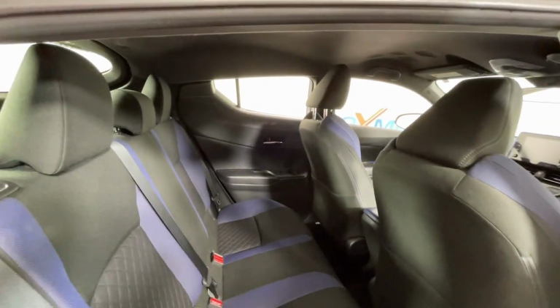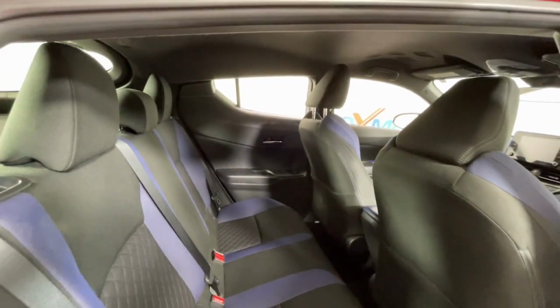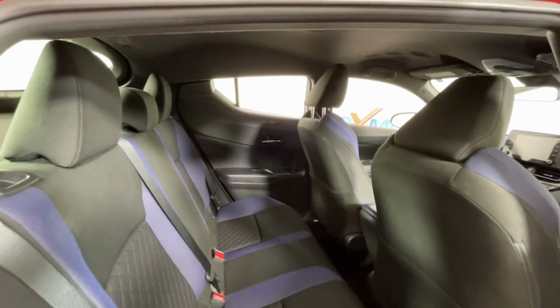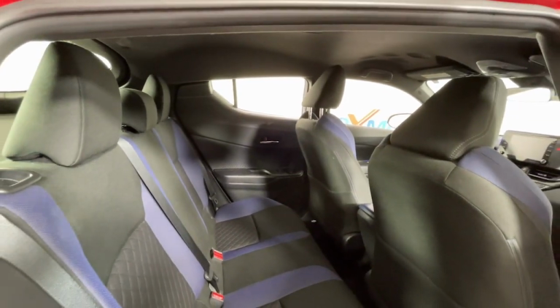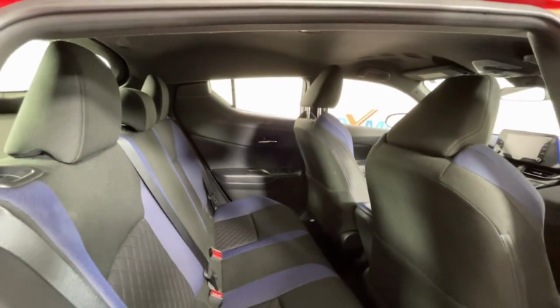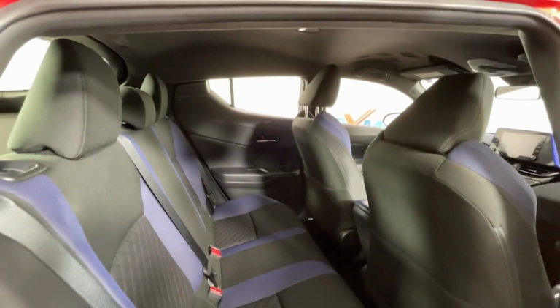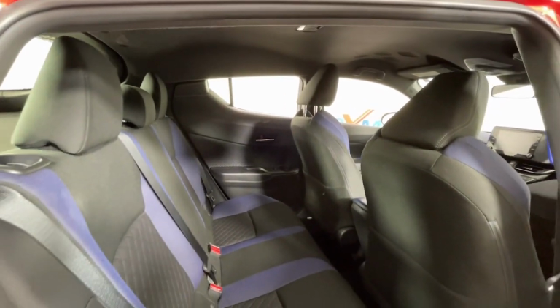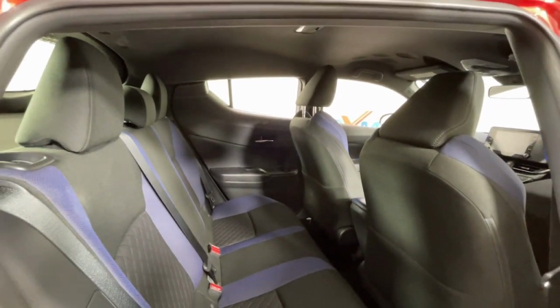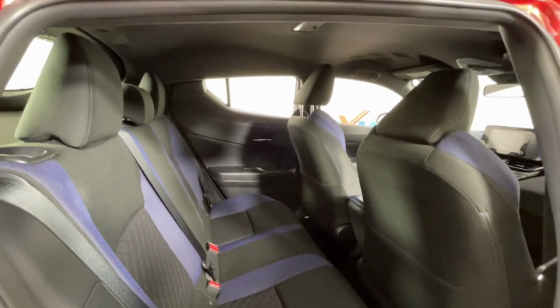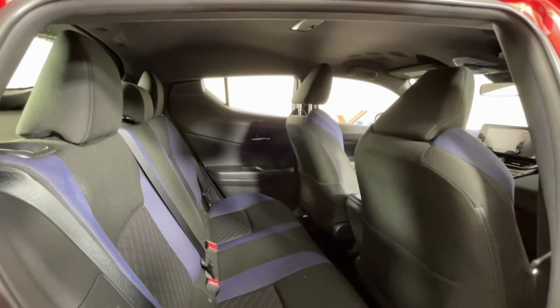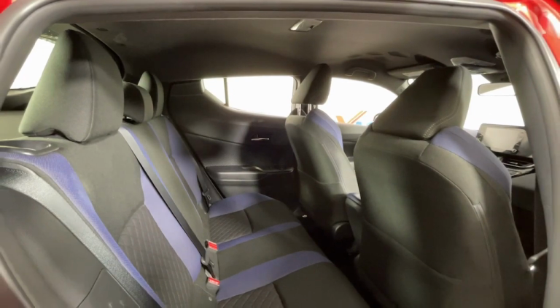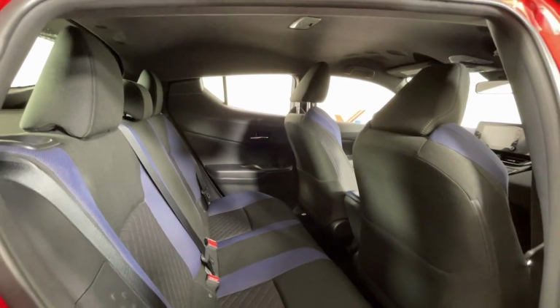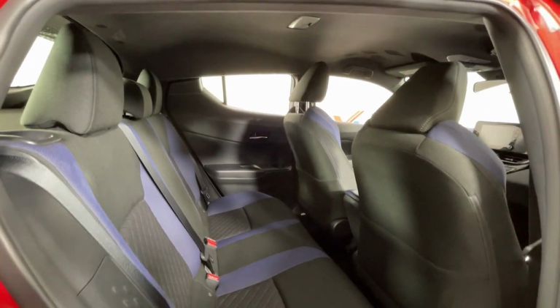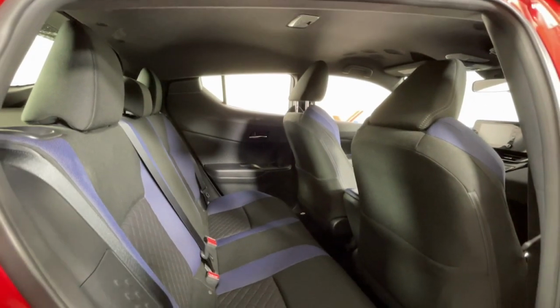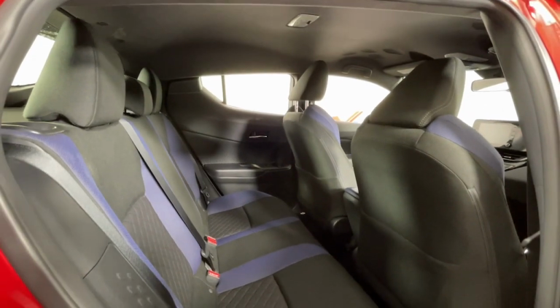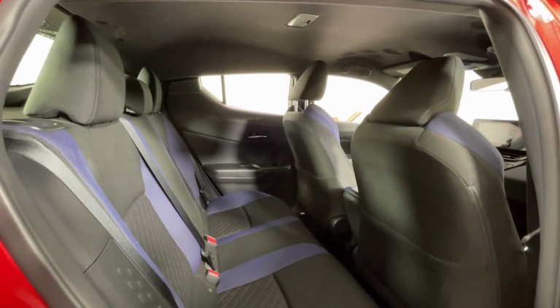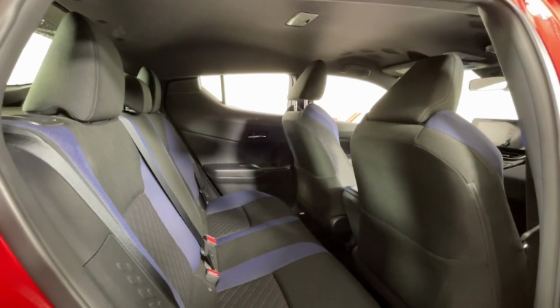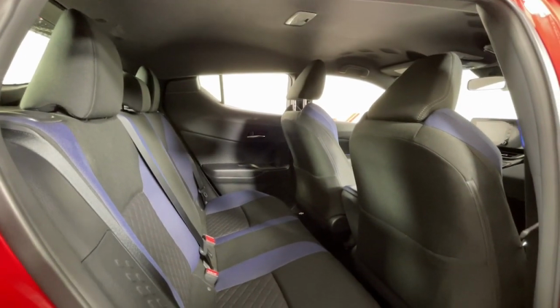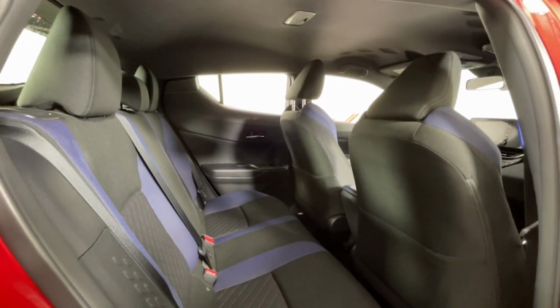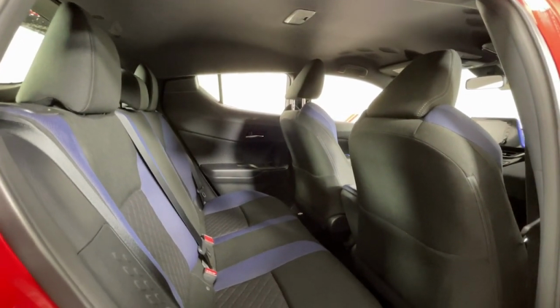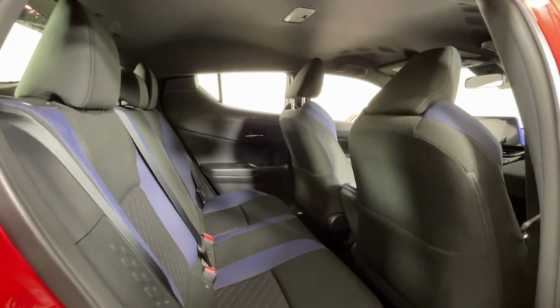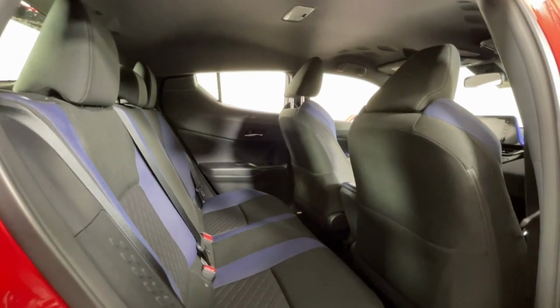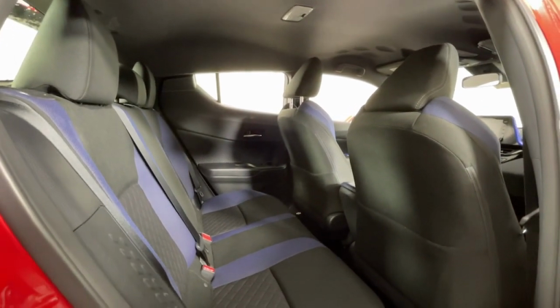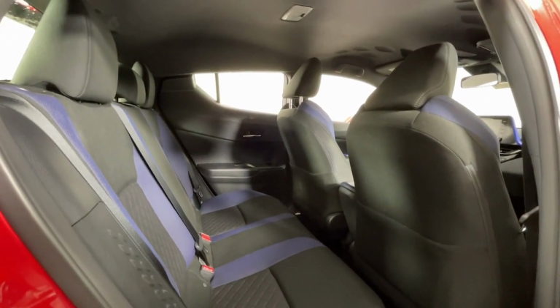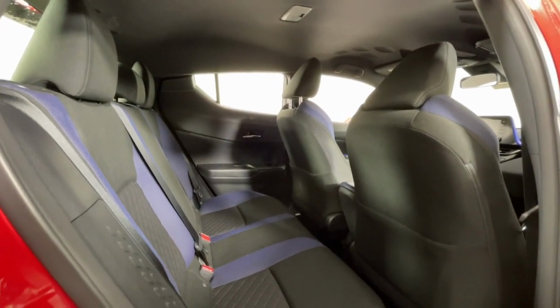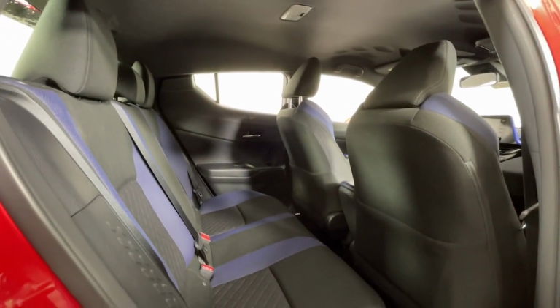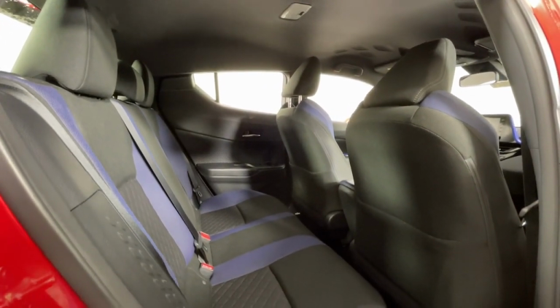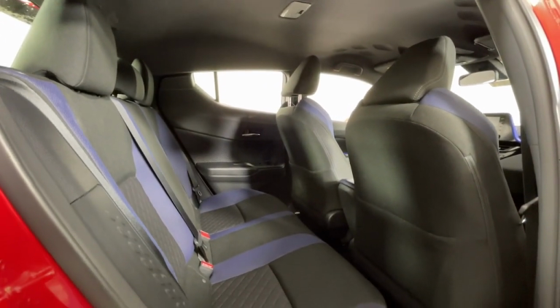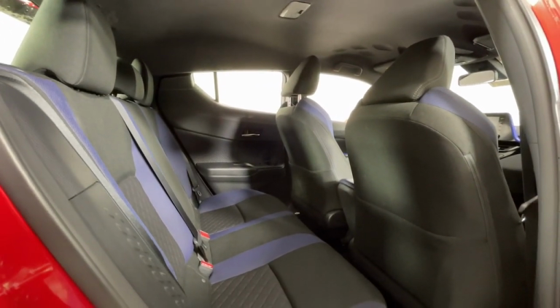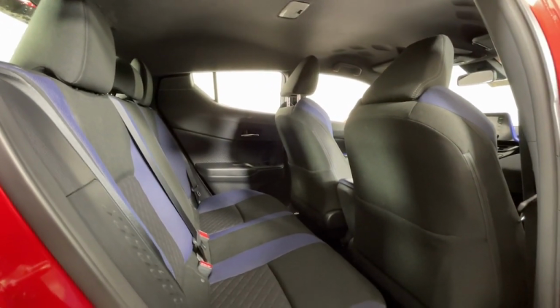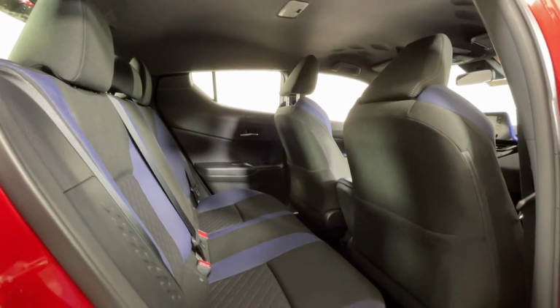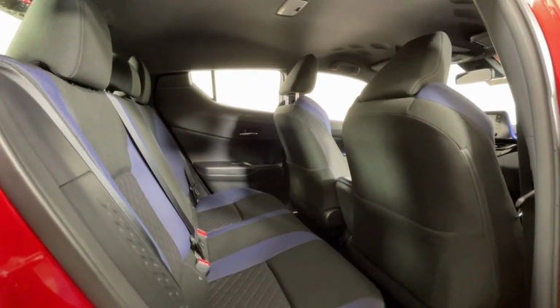Our knowledgeable staff can't wait to put you behind the wheel and give you an excellent test drive experience.